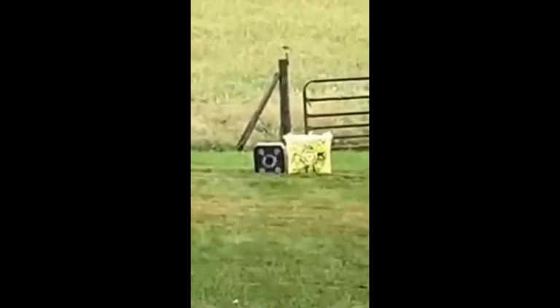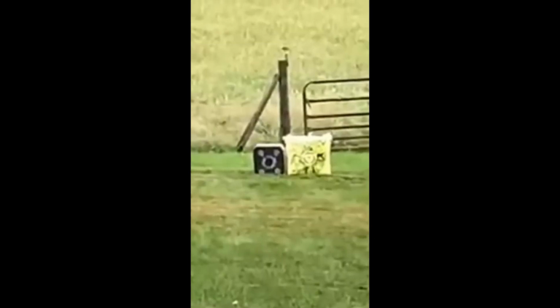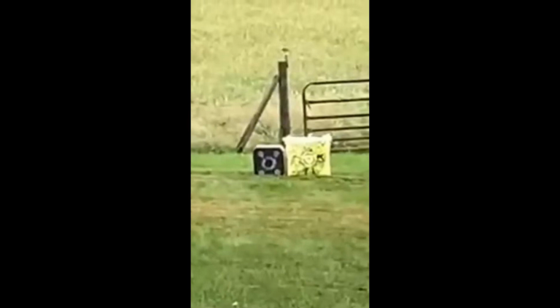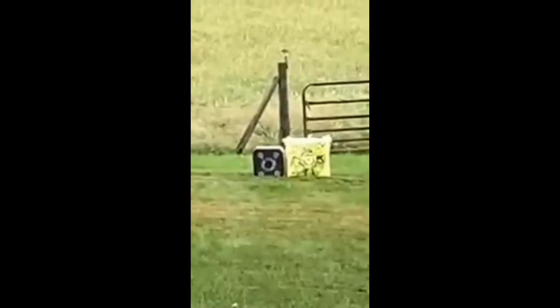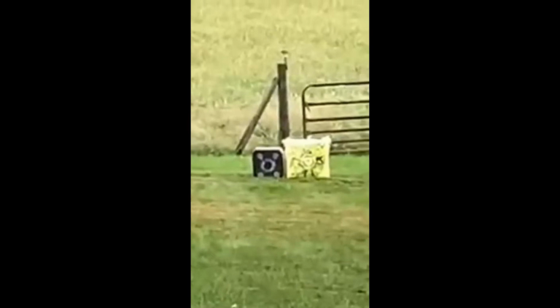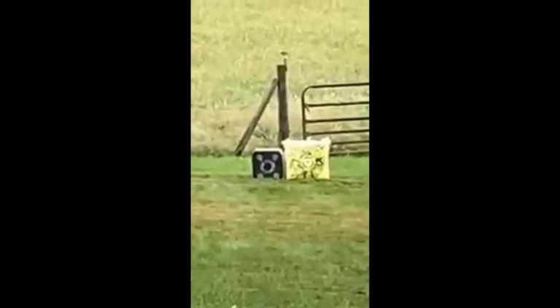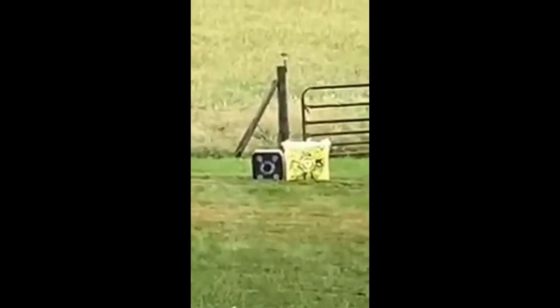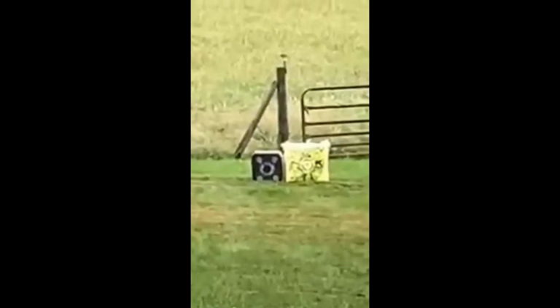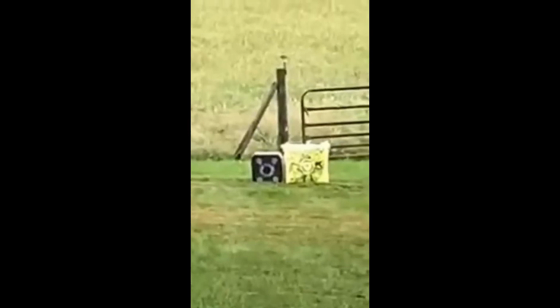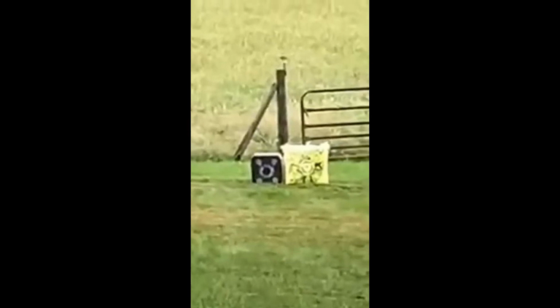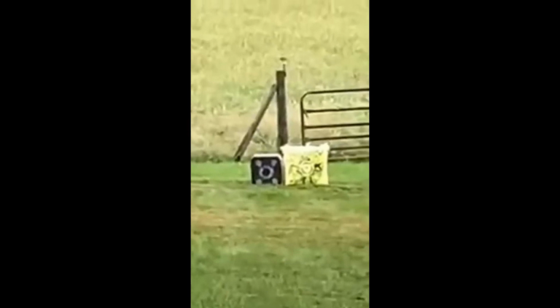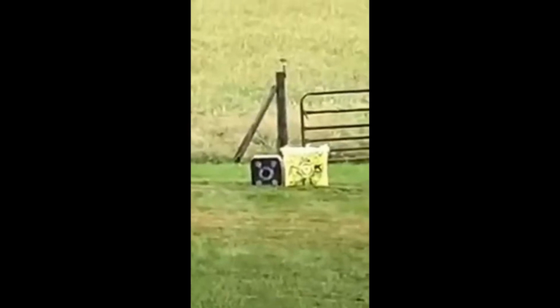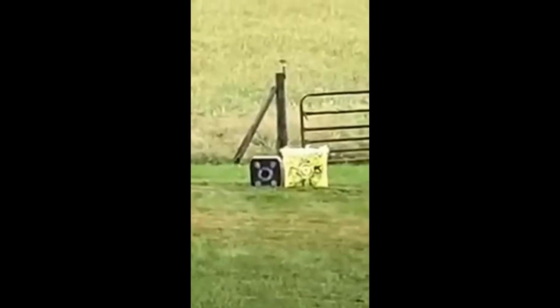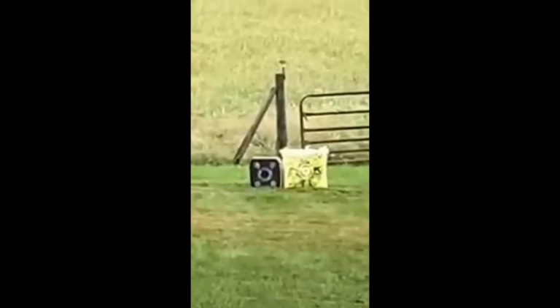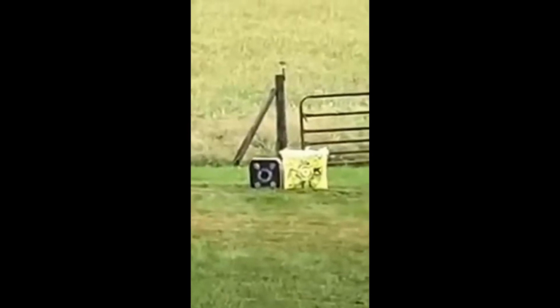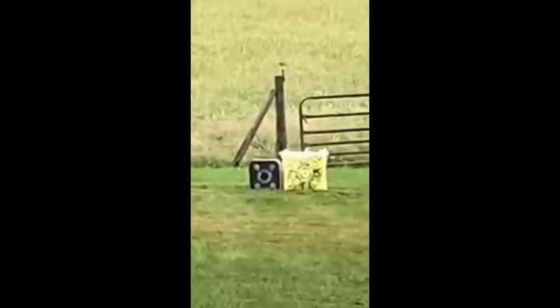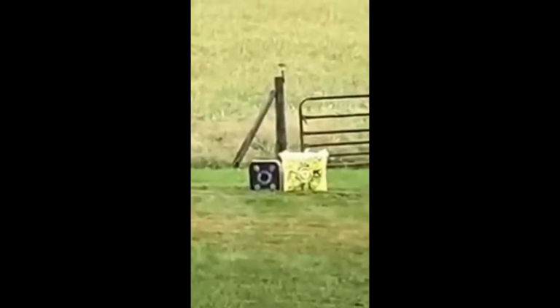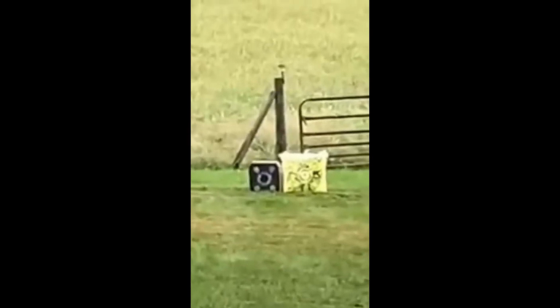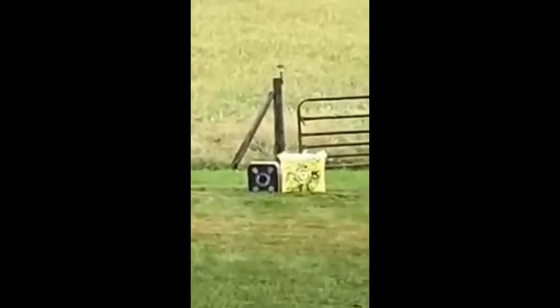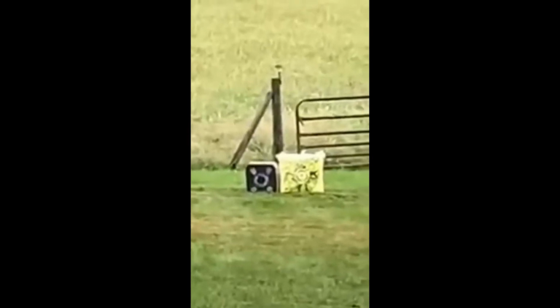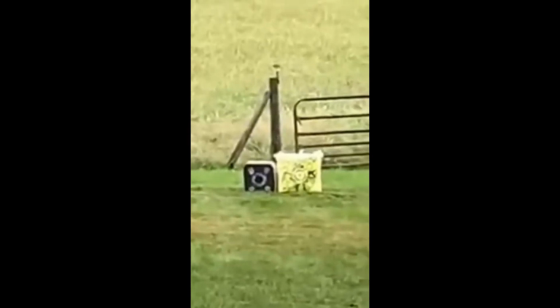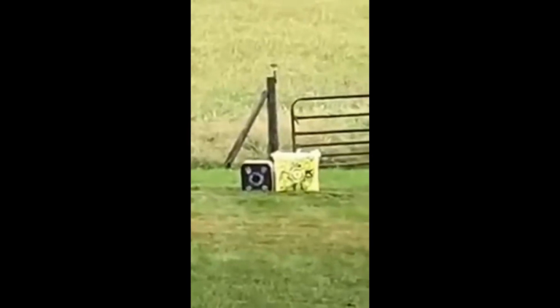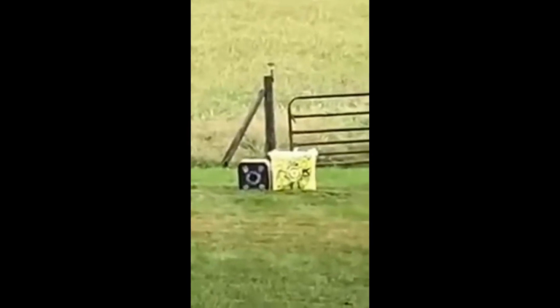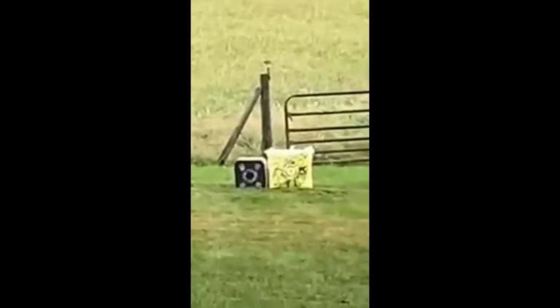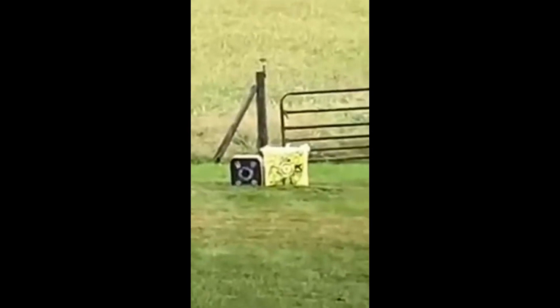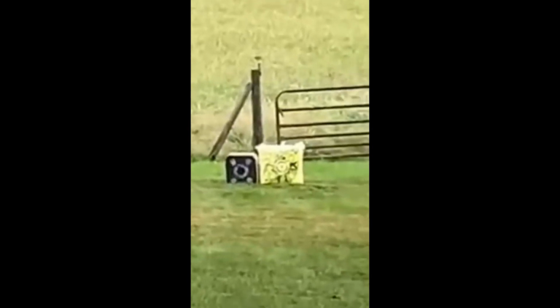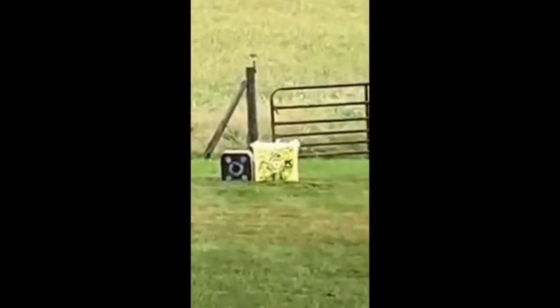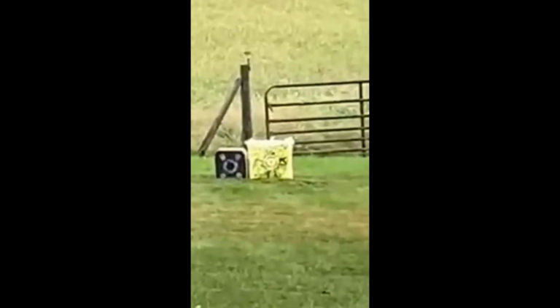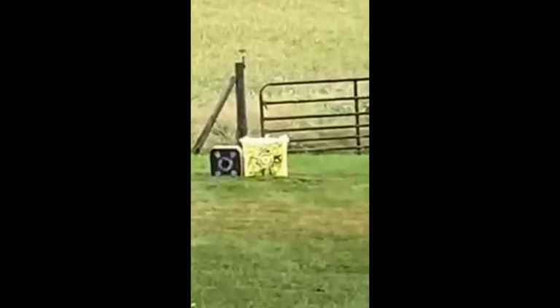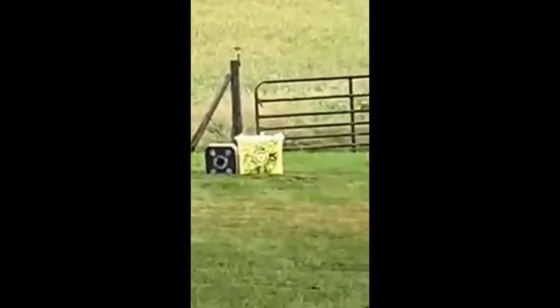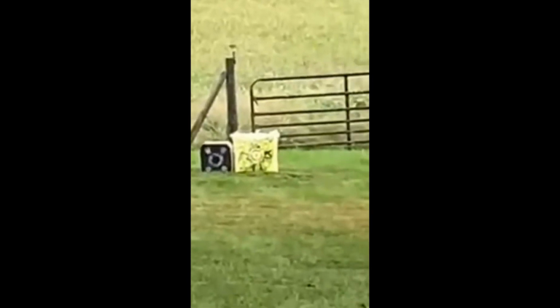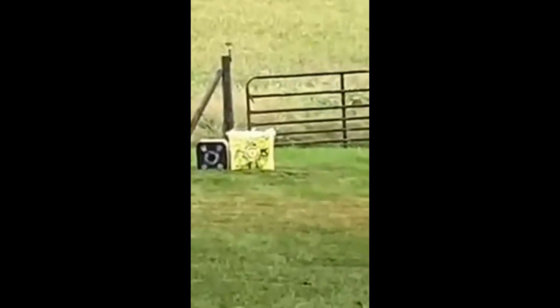Other than the weird flight, it seems to be pretty accurate for a mechanical broadhead, especially out of 50.